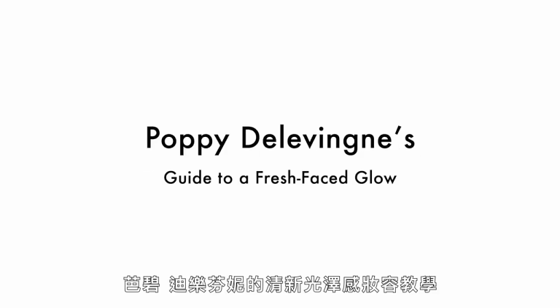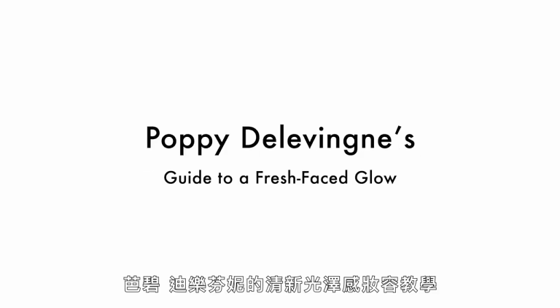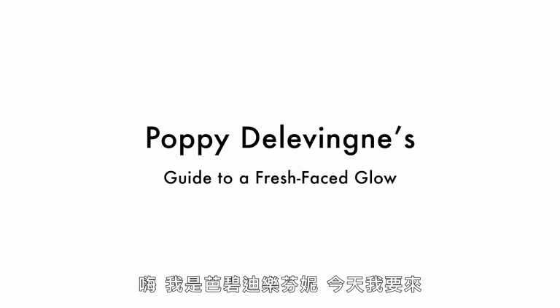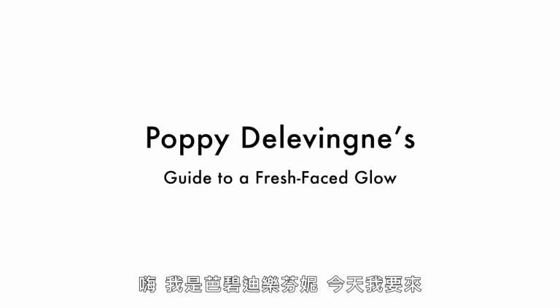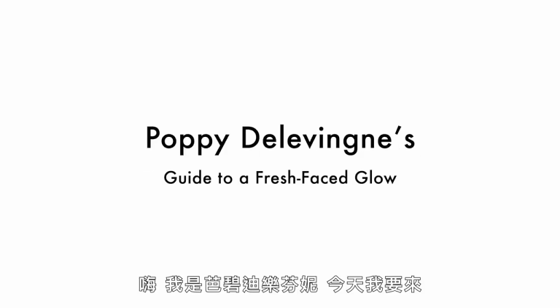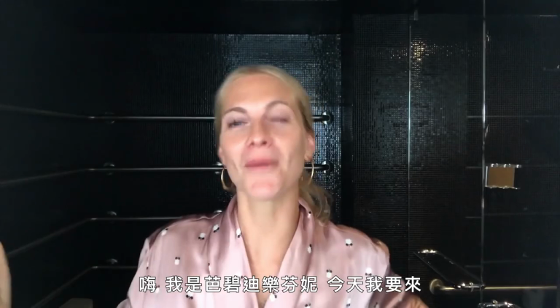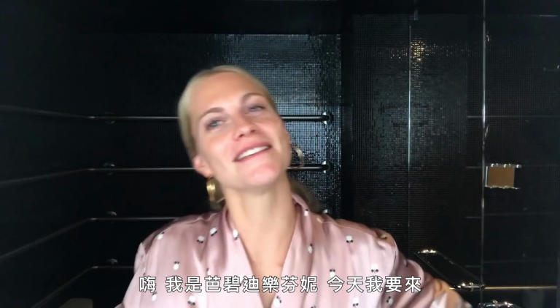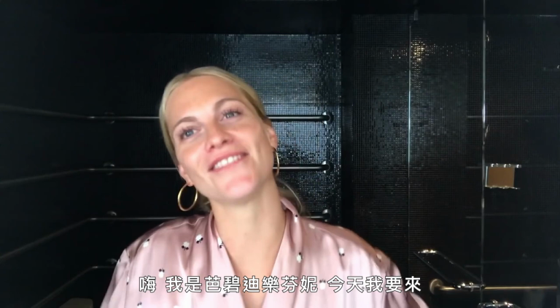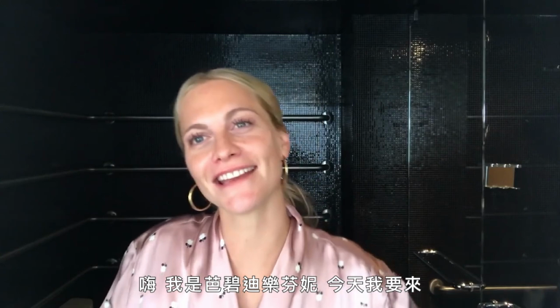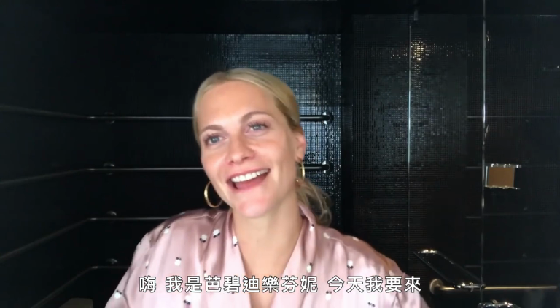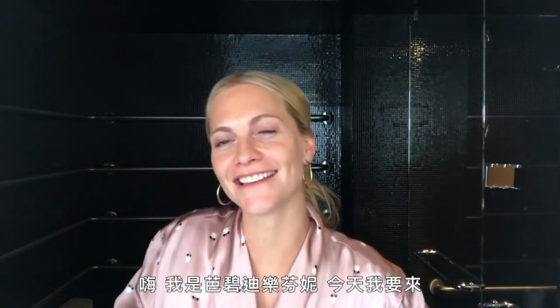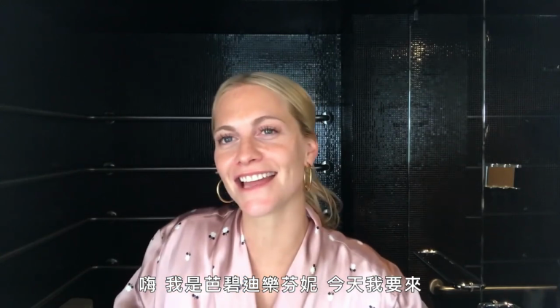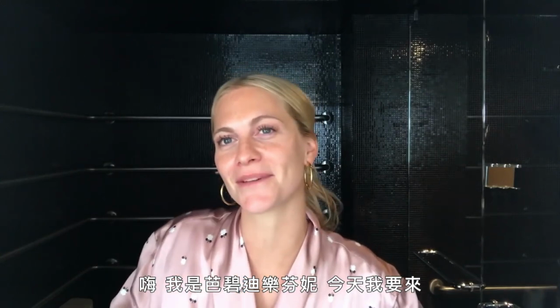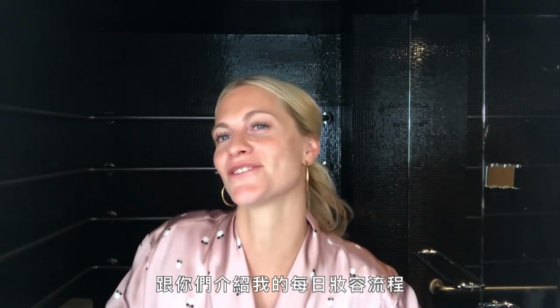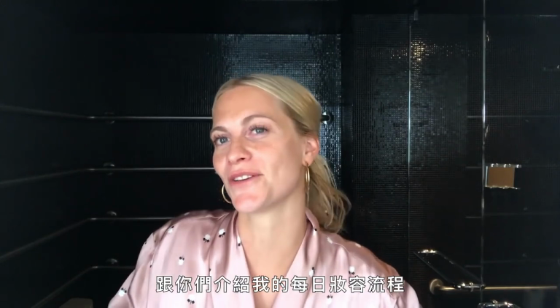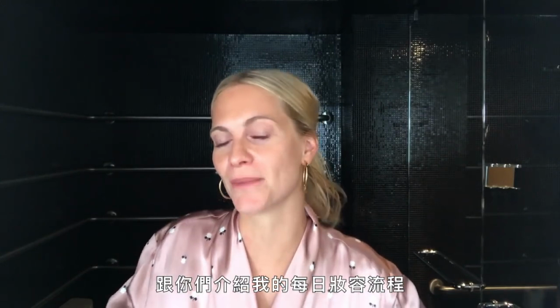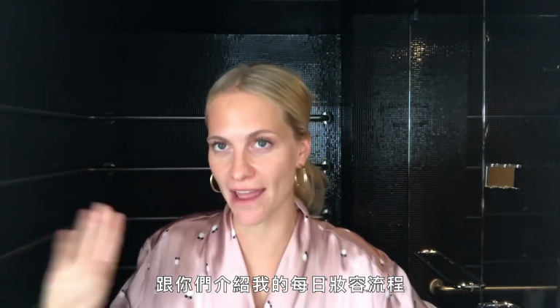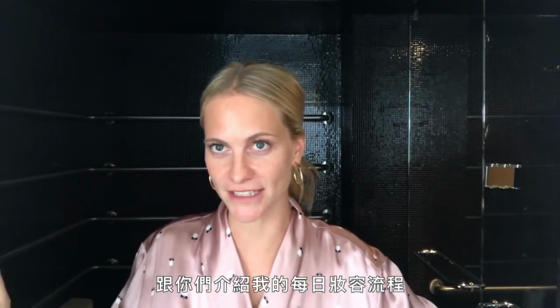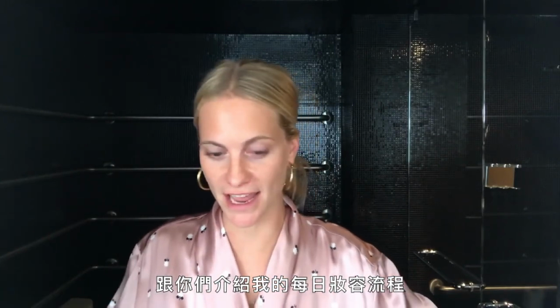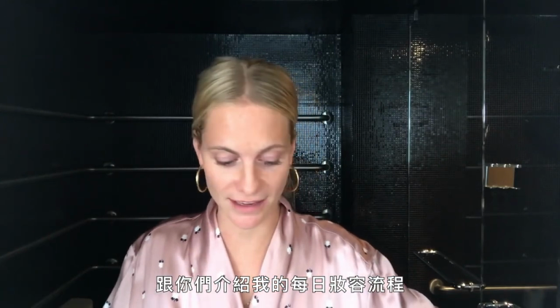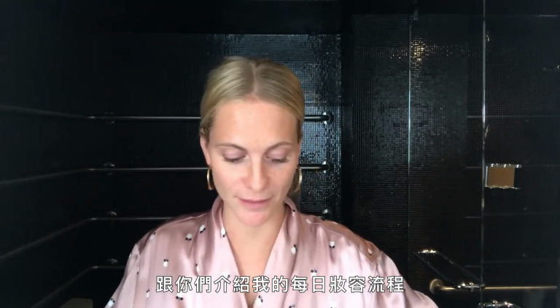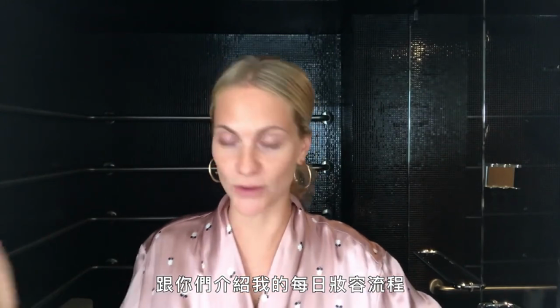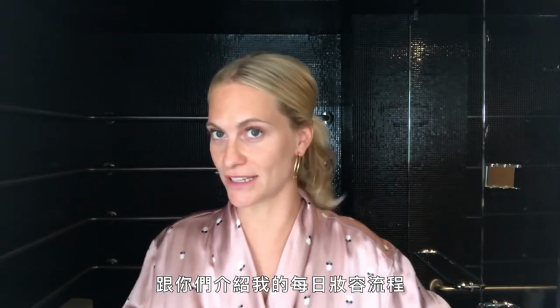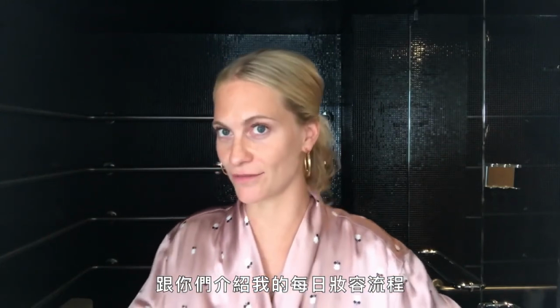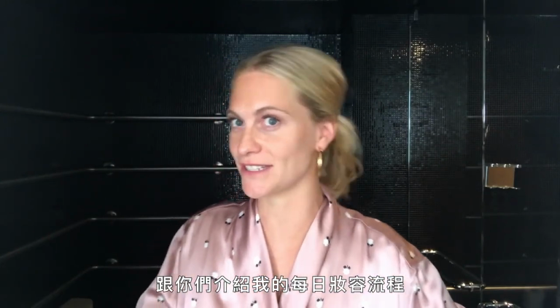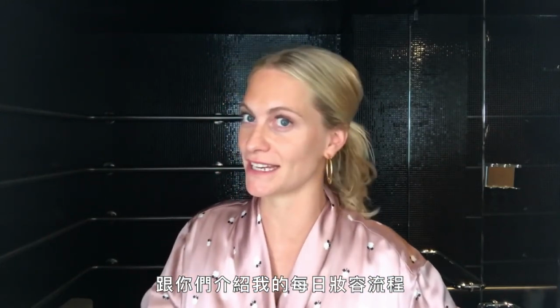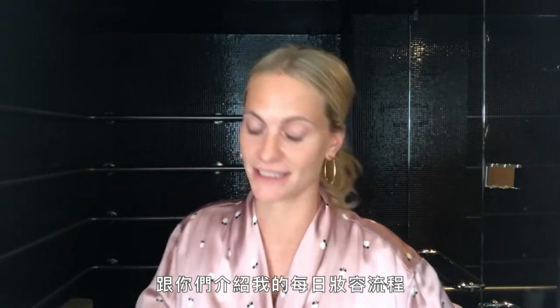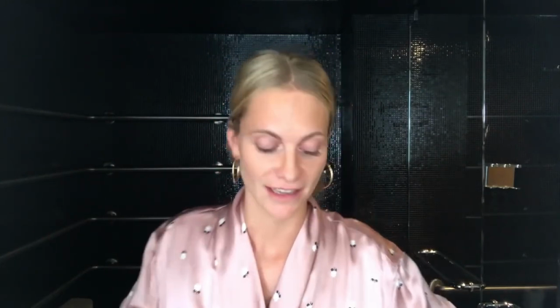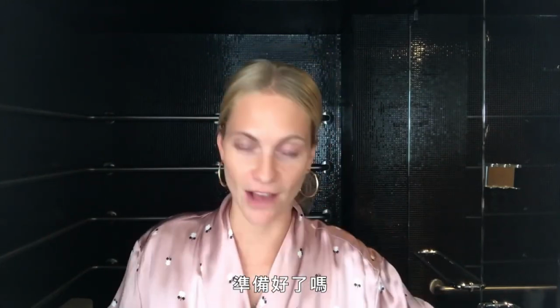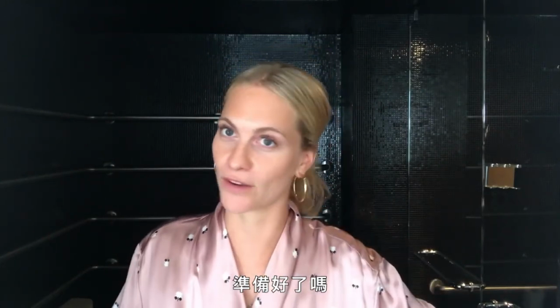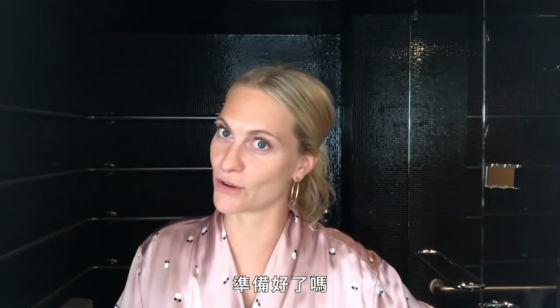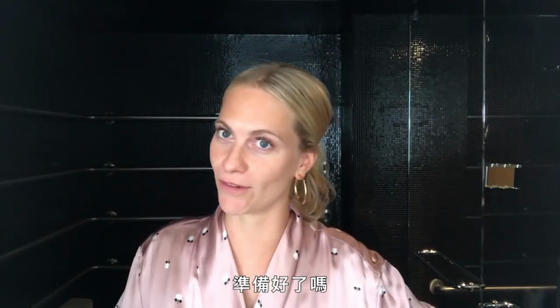Hi, I'm Poppy Delevingne and today I'm going to show you my everyday beauty routine. How long have you got?